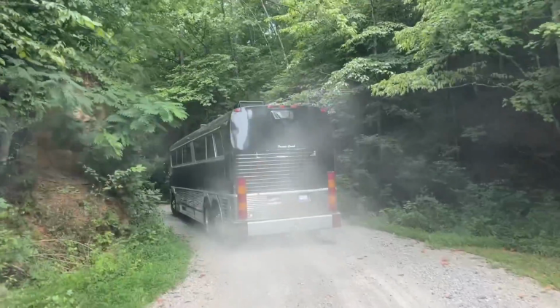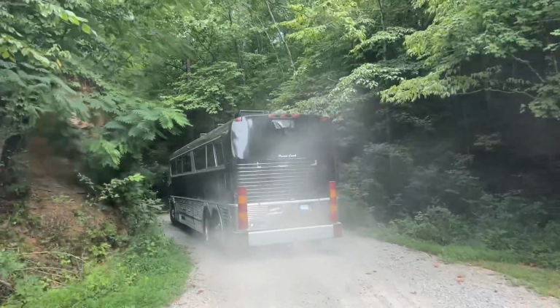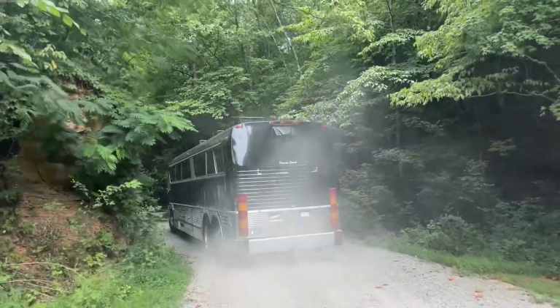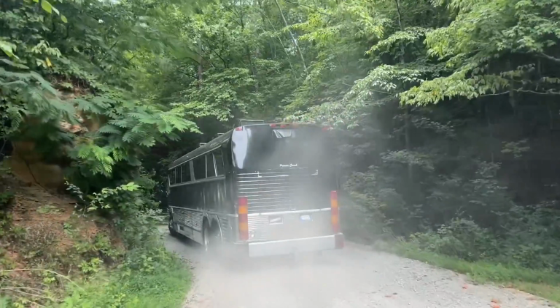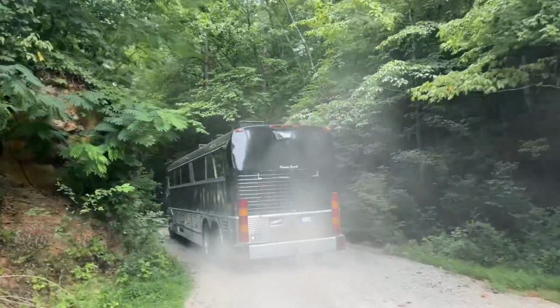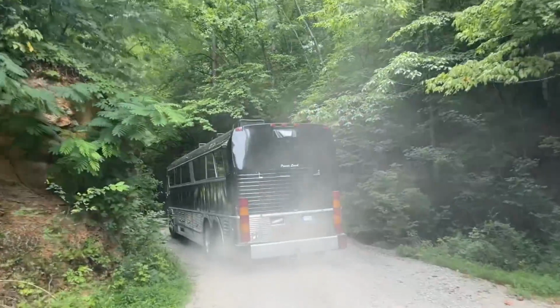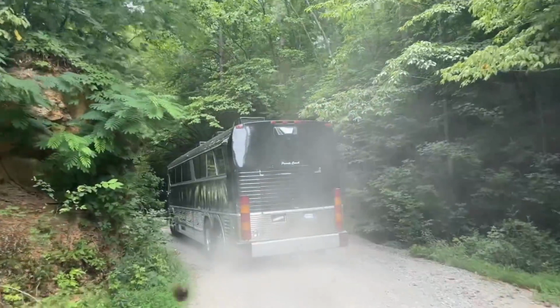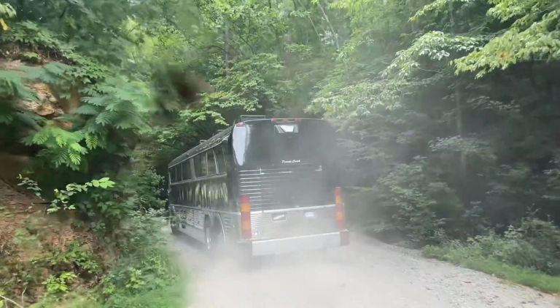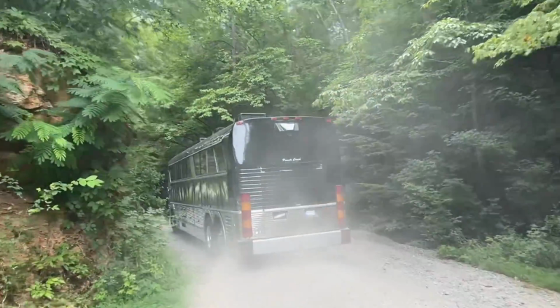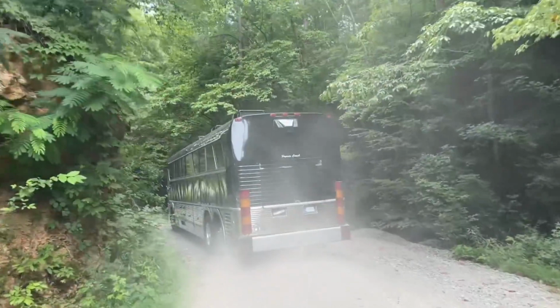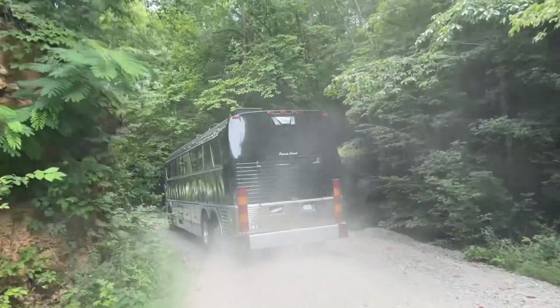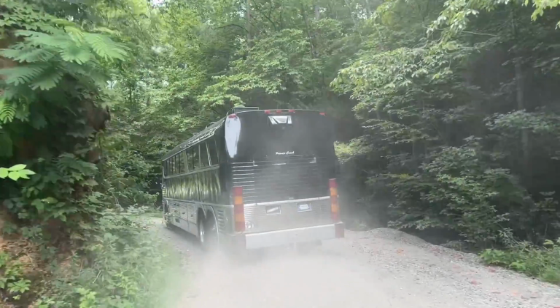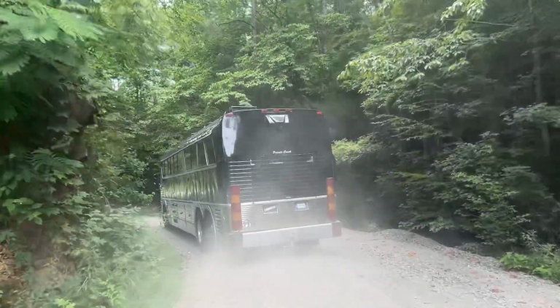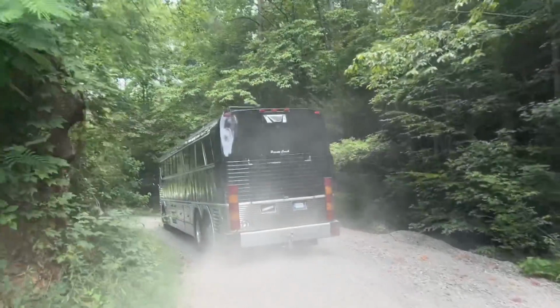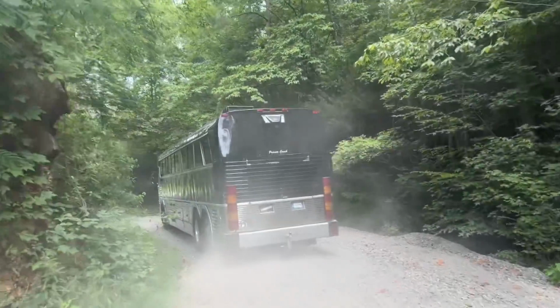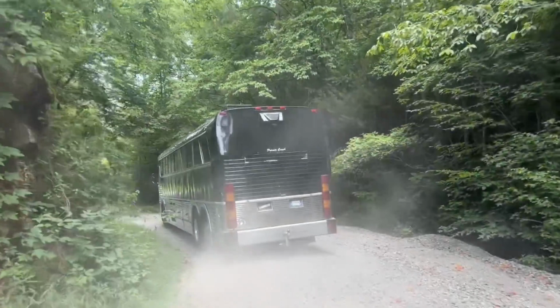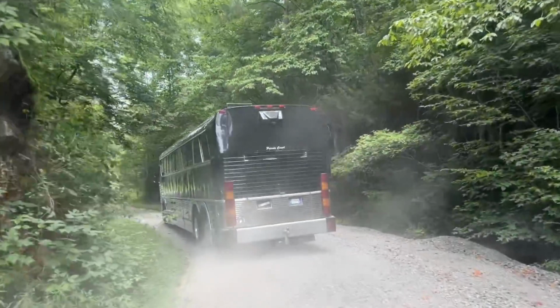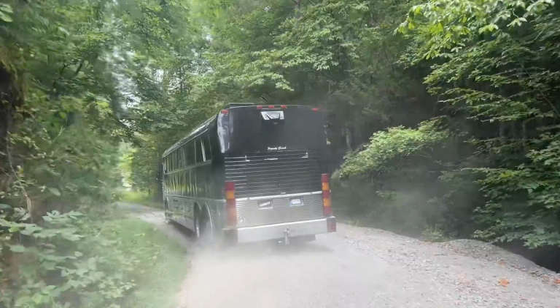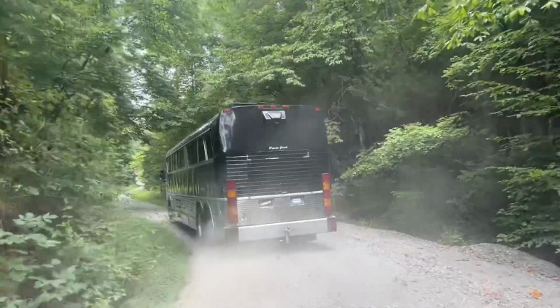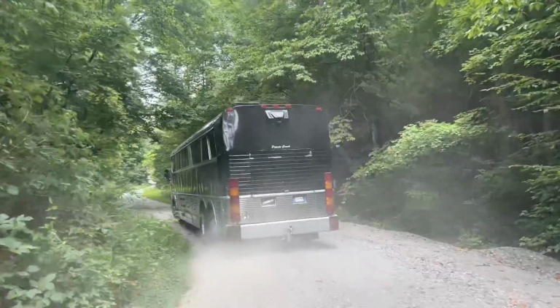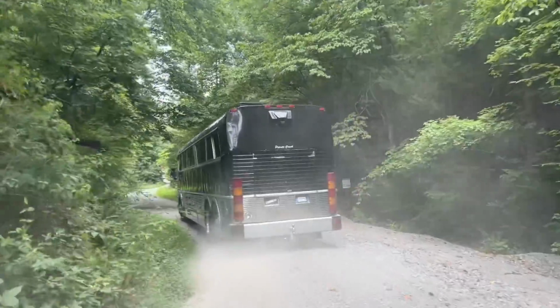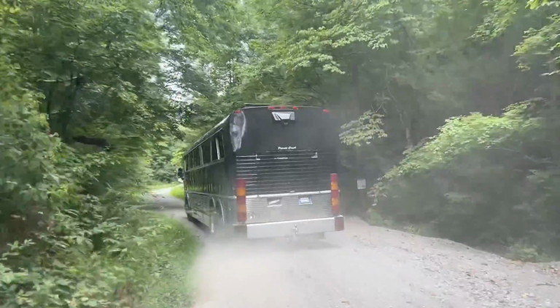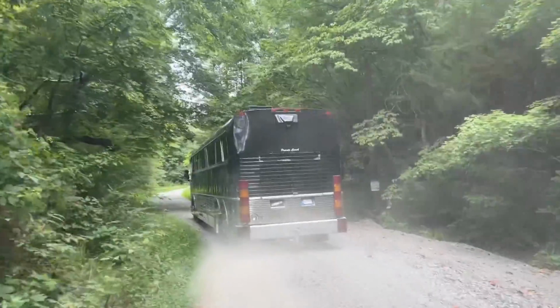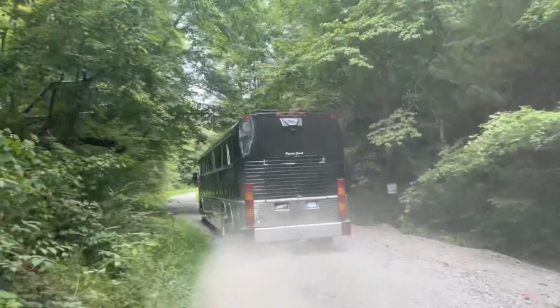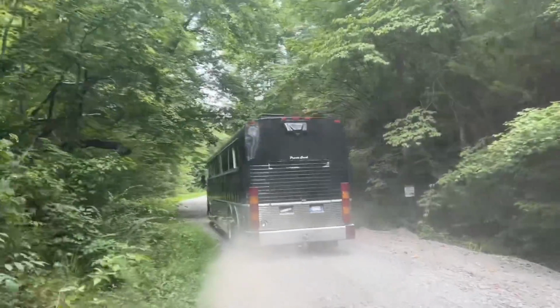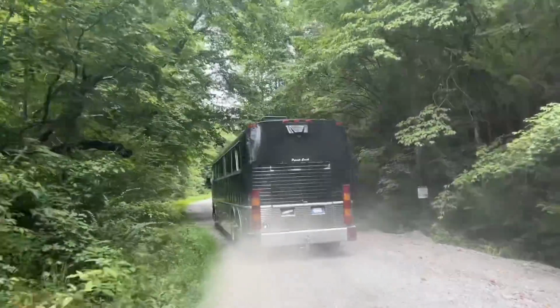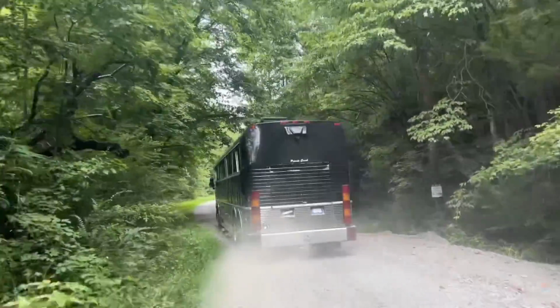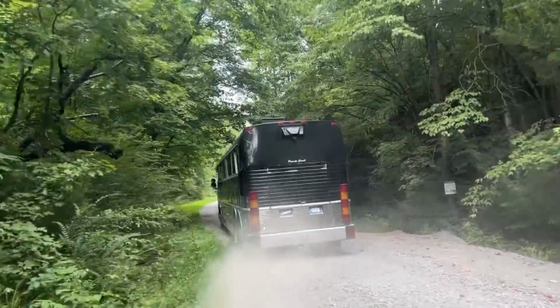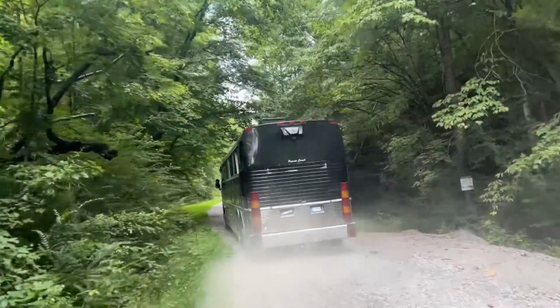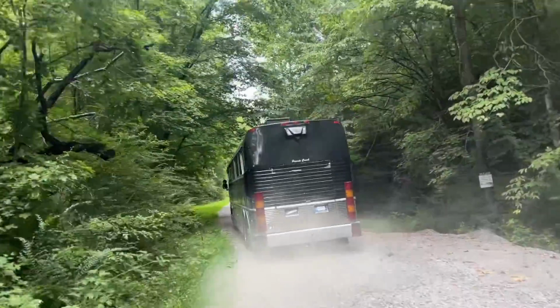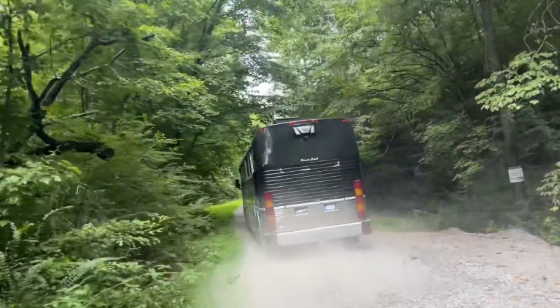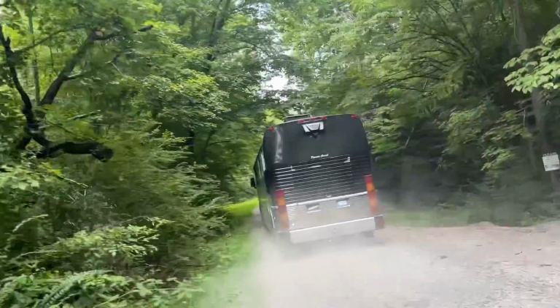This is probably gonna be kind of dusty. We haven't had a lot of rain here the last couple weeks, so the gravel driveway is extra dusty.